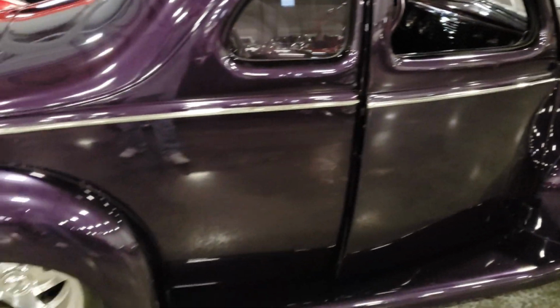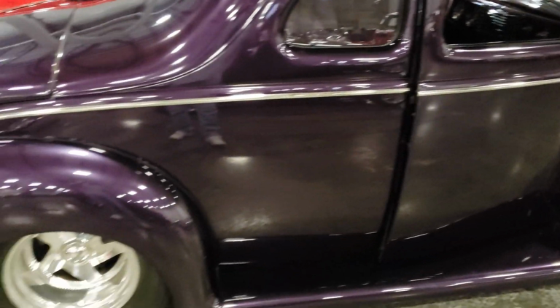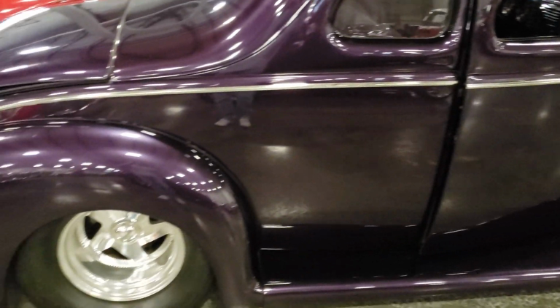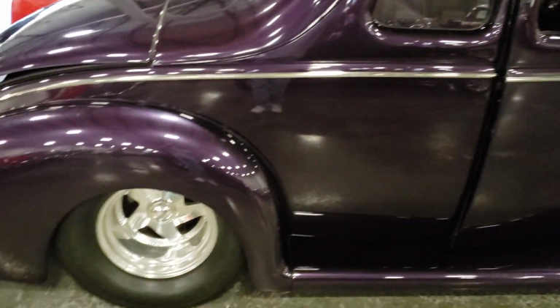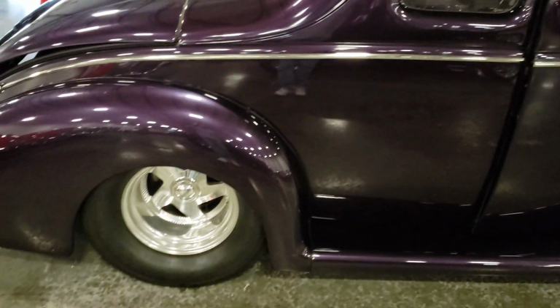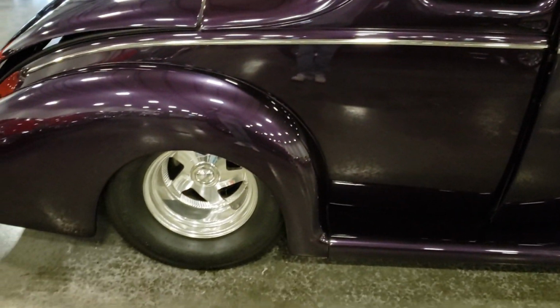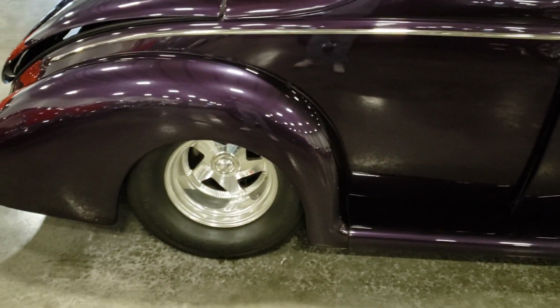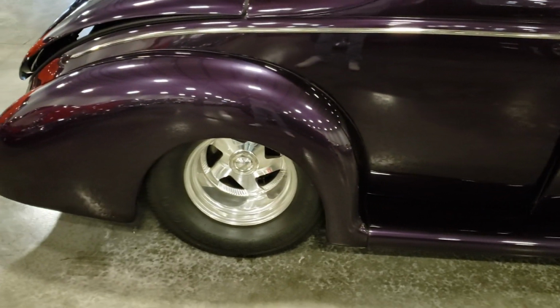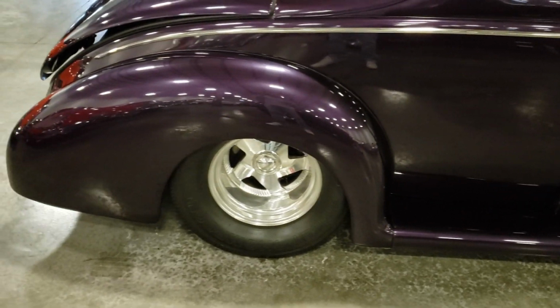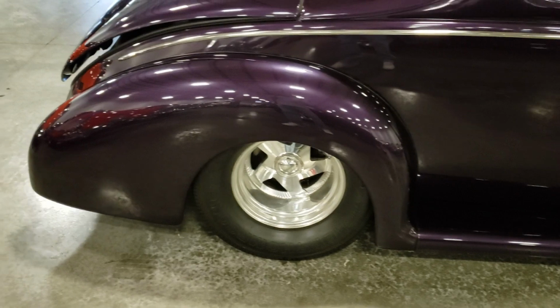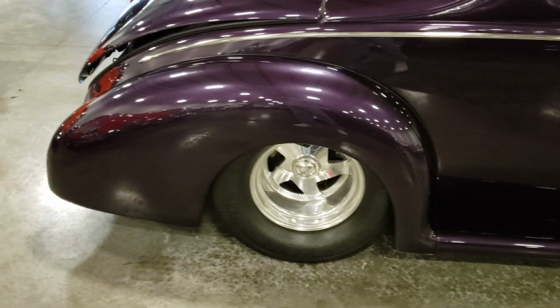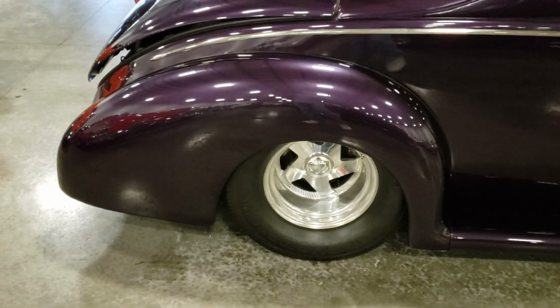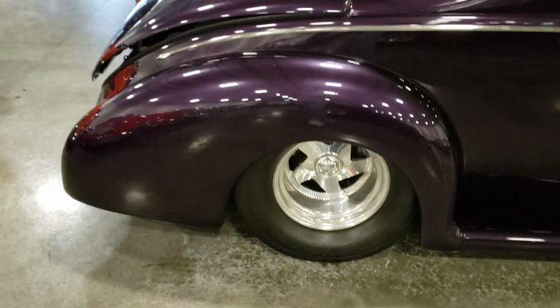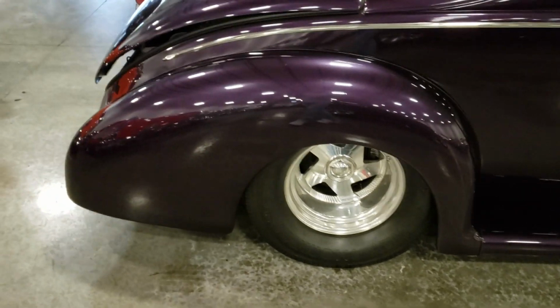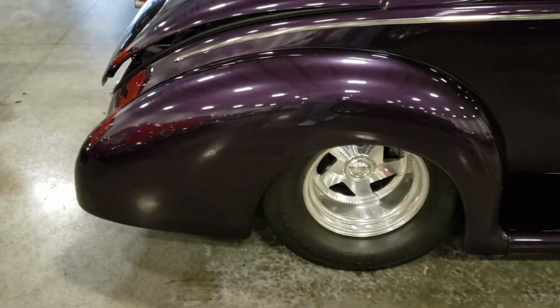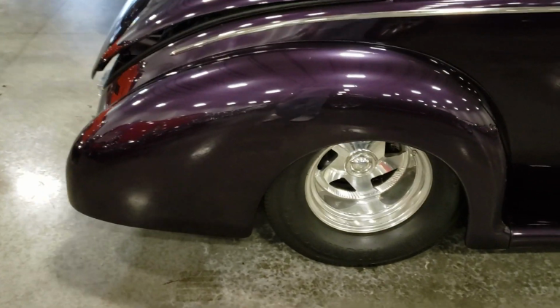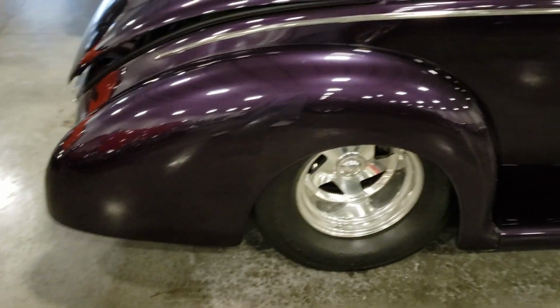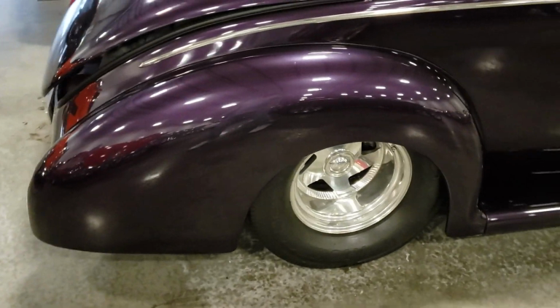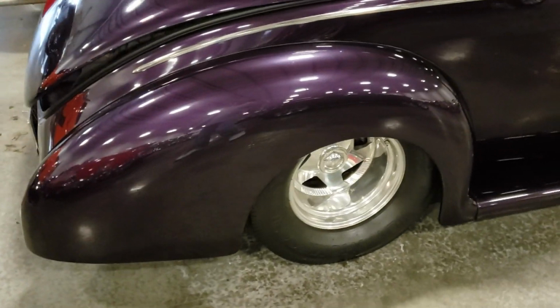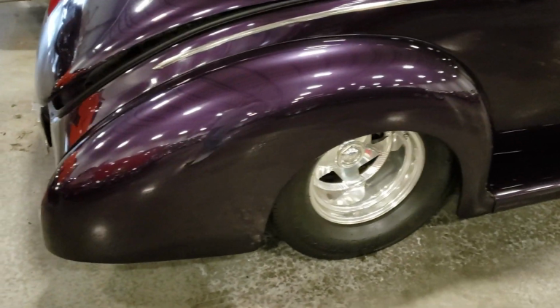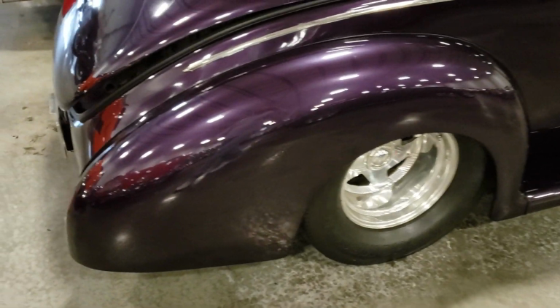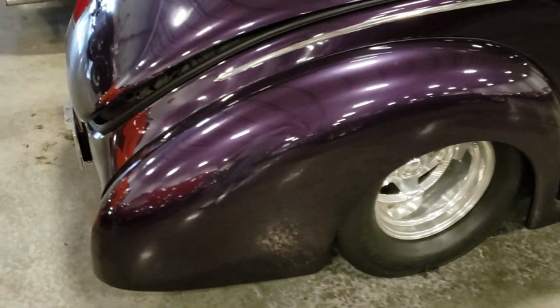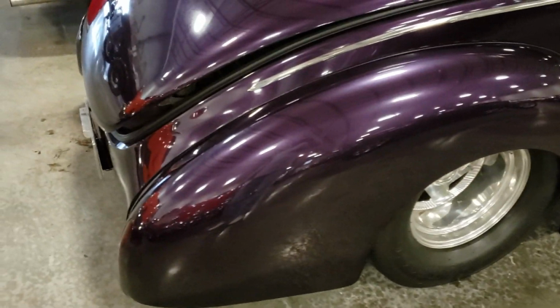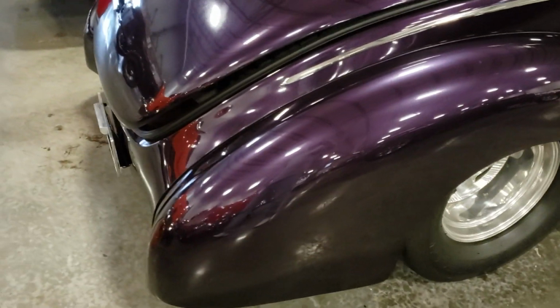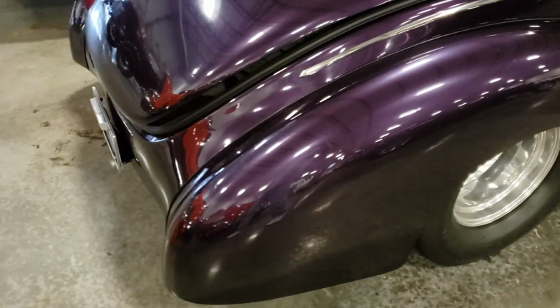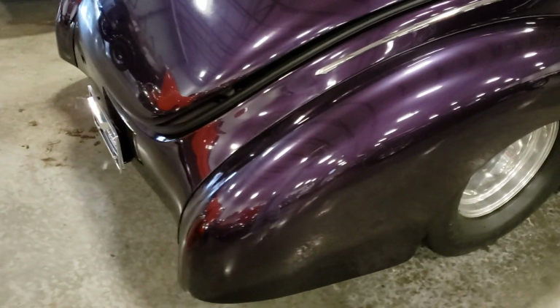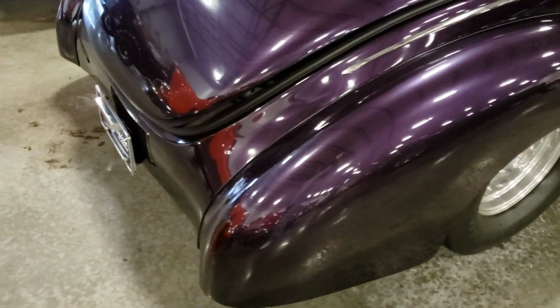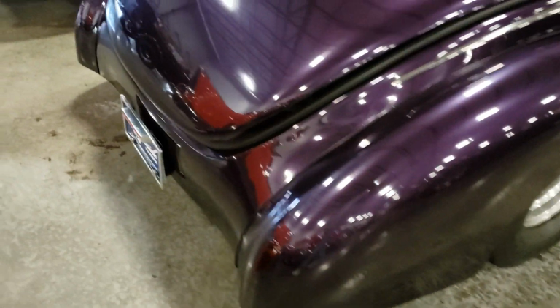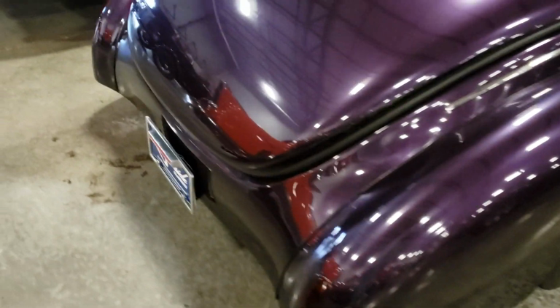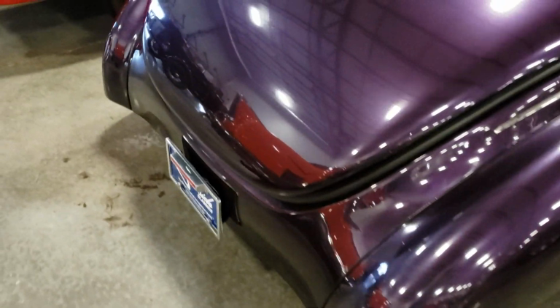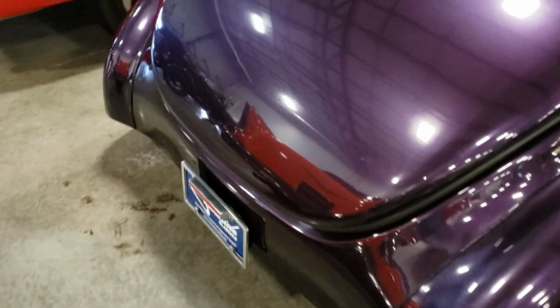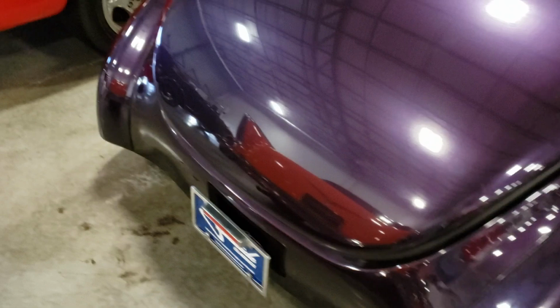This is a real nice car. Look at the back end — it's been, looks like it's been tubbed out a little bit. It's got some massive wheels on the back.